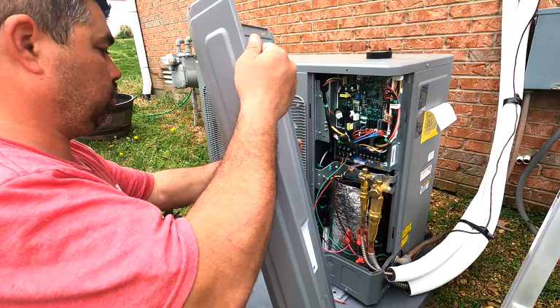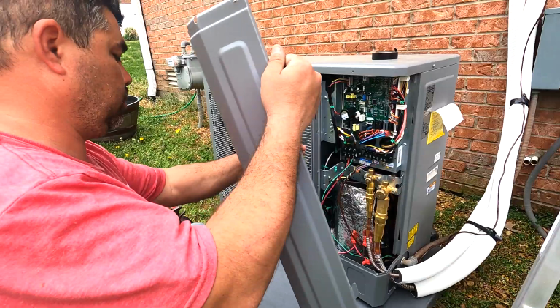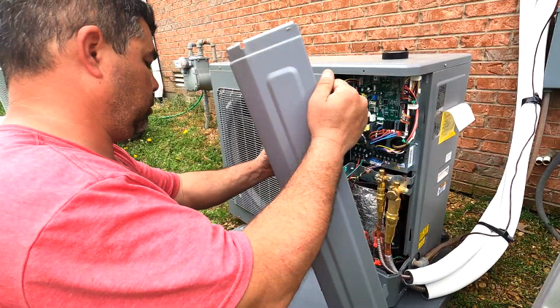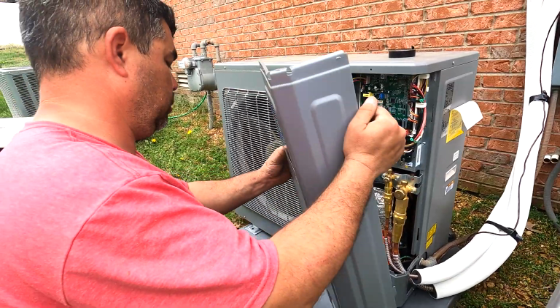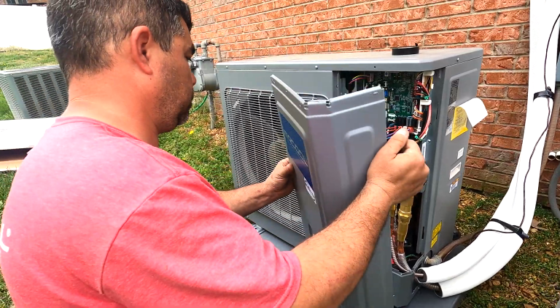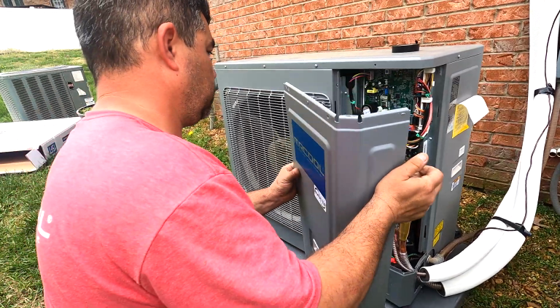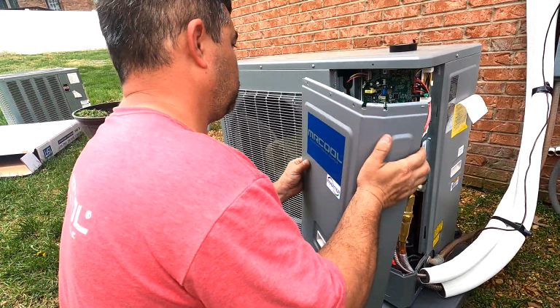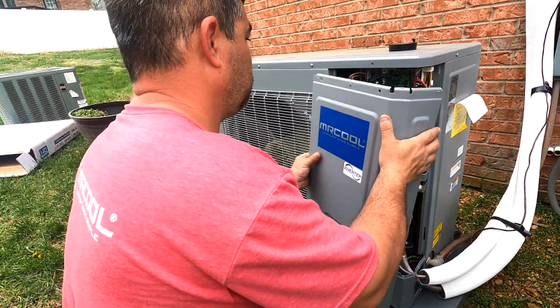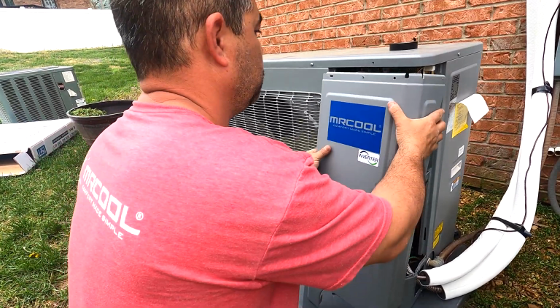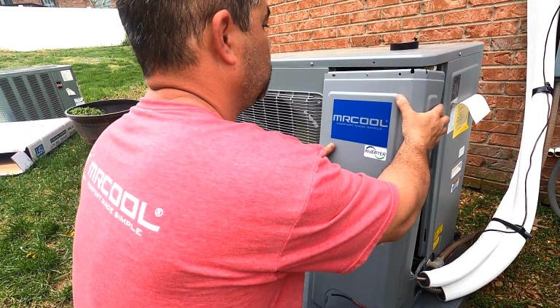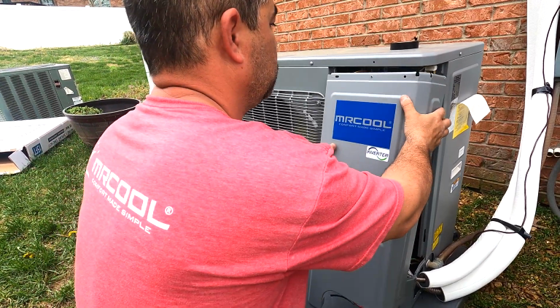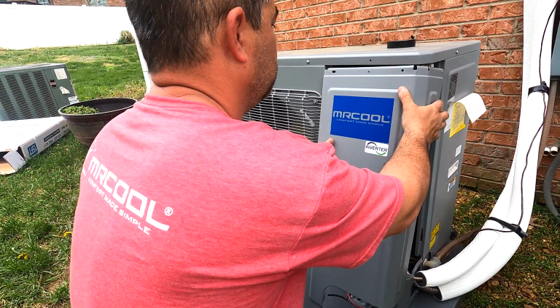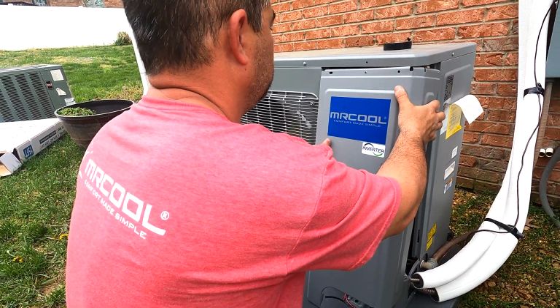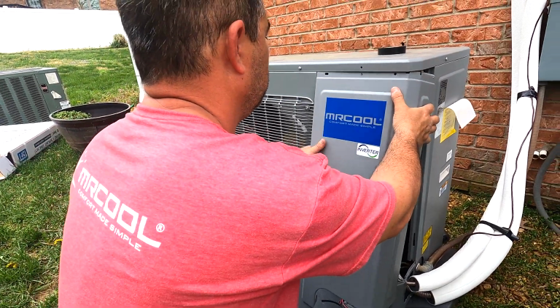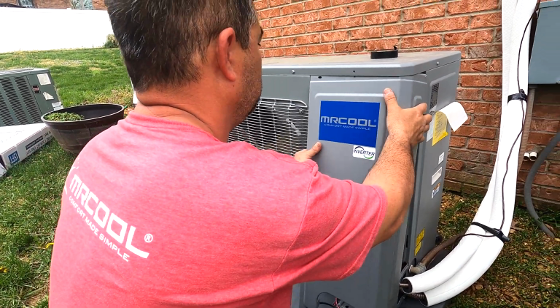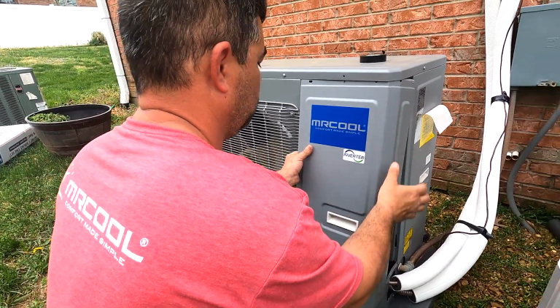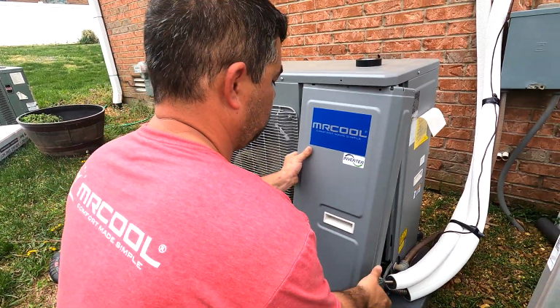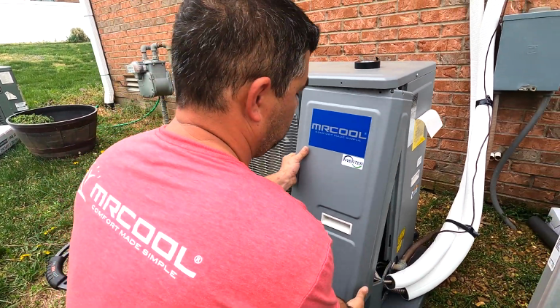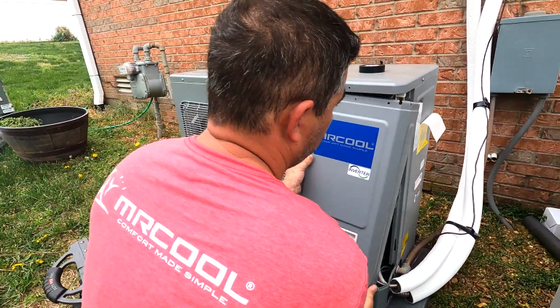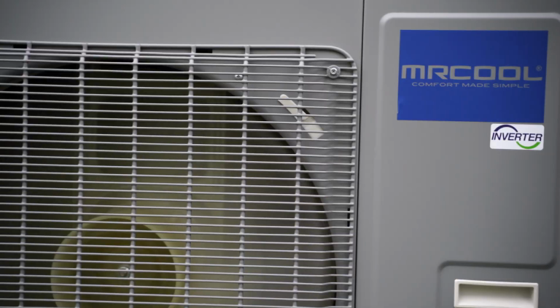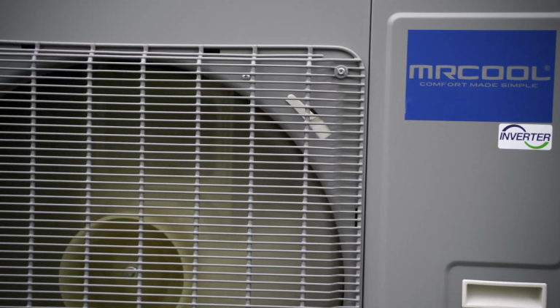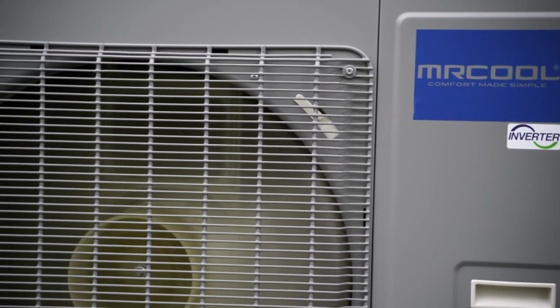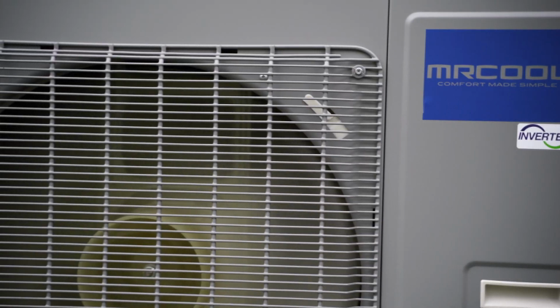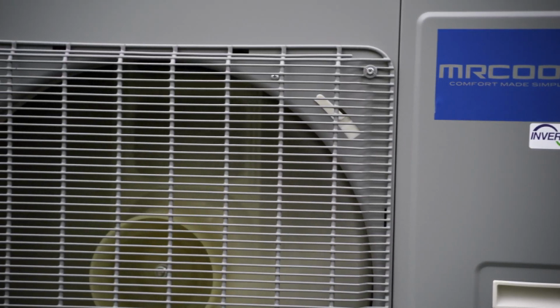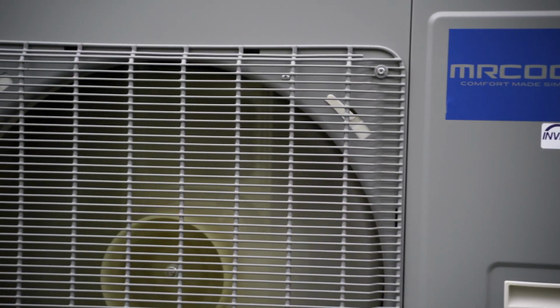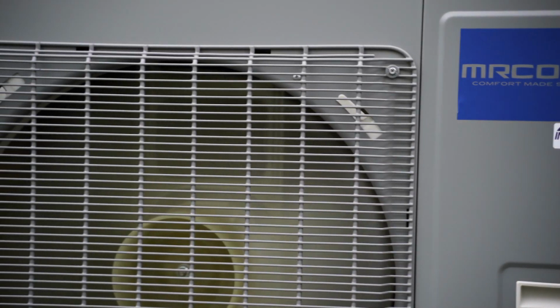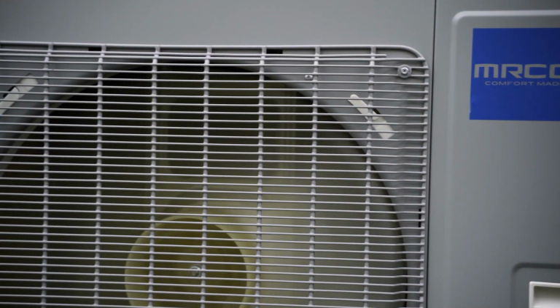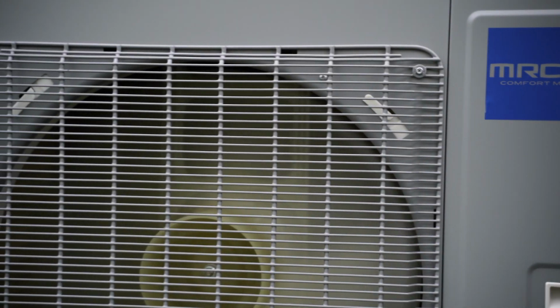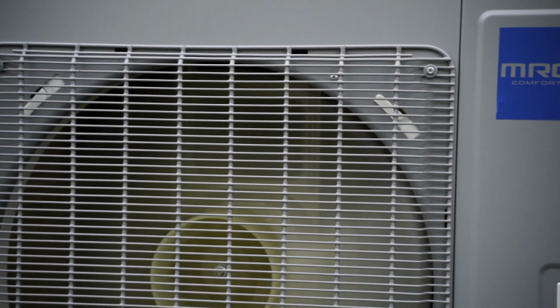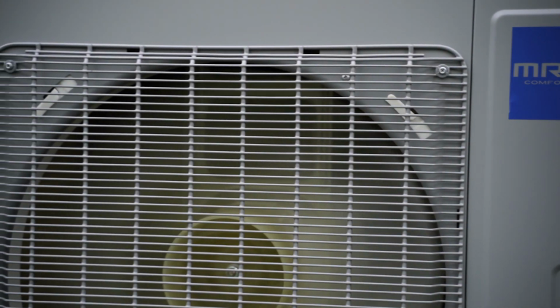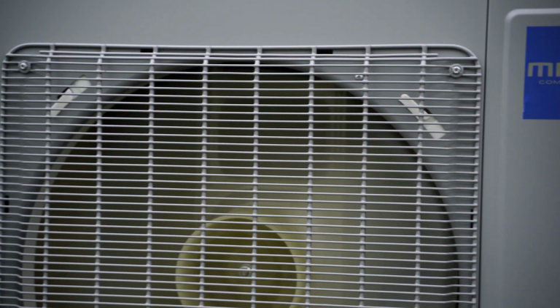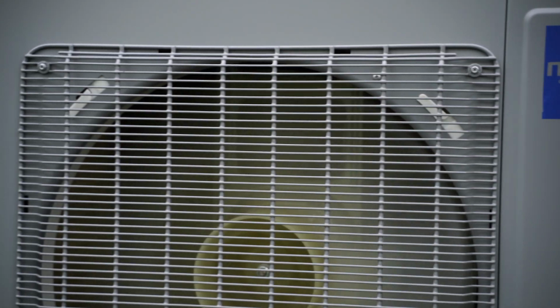With the Universal A-Coil, Mr. Cool has made it easier than ever to install this versatile system.